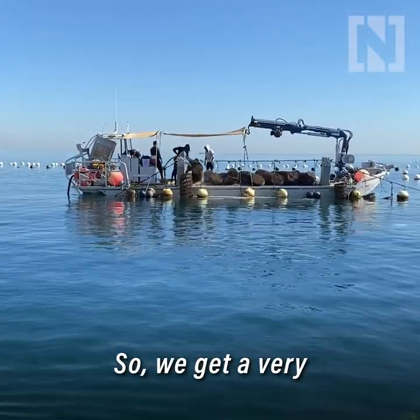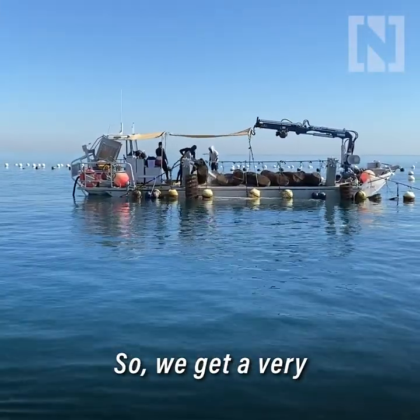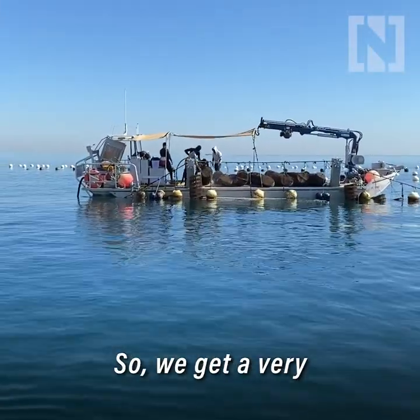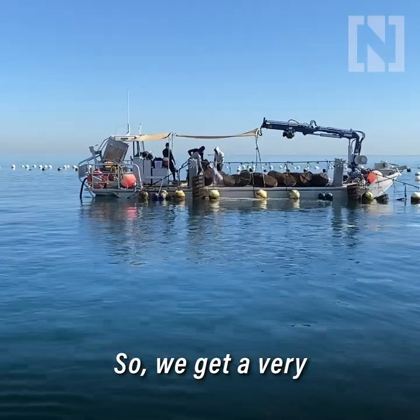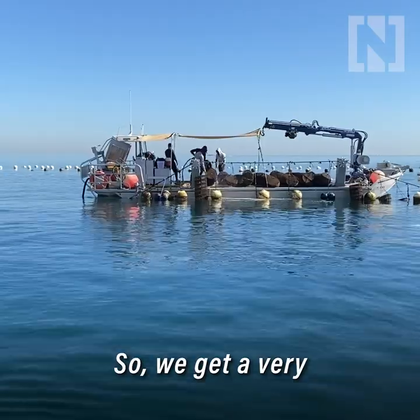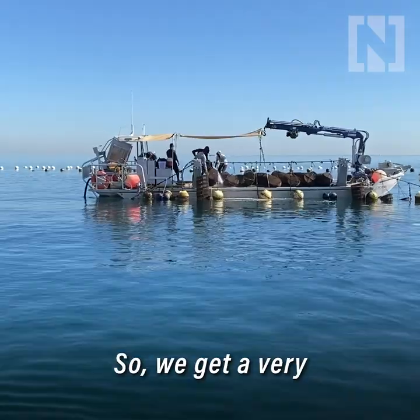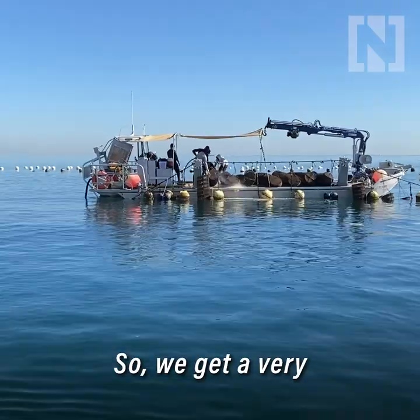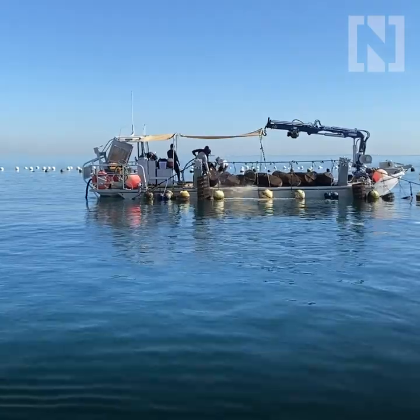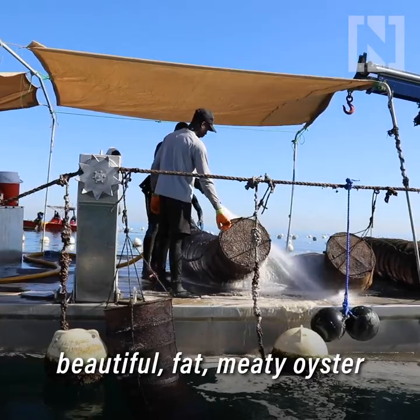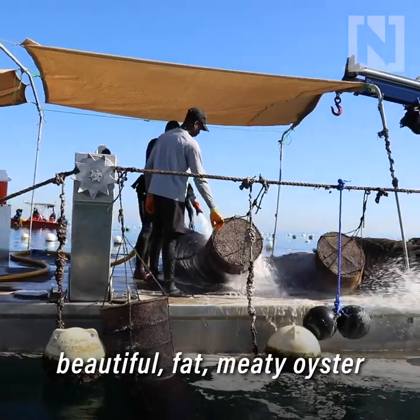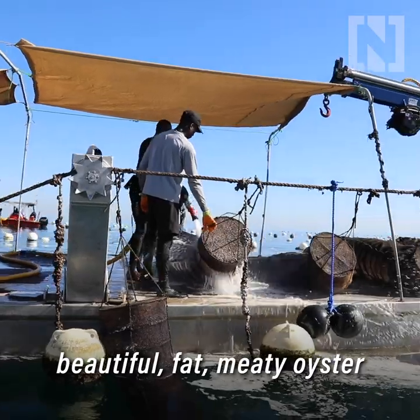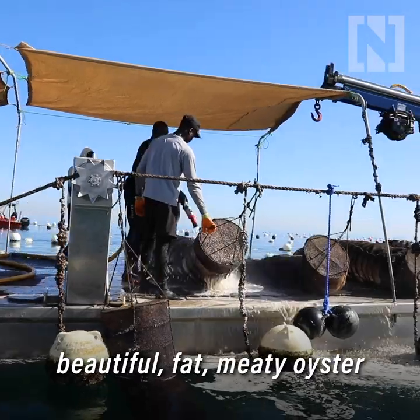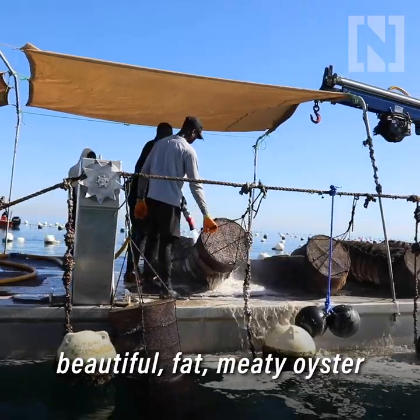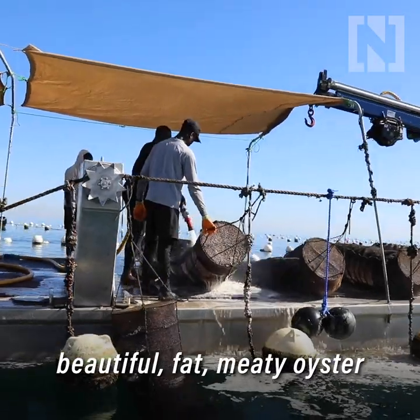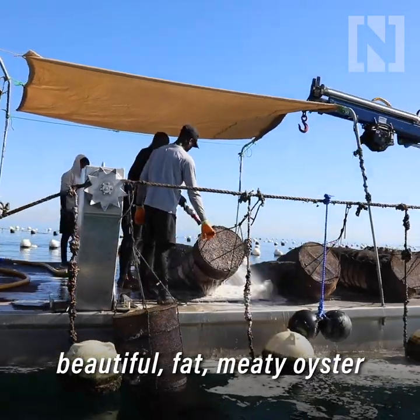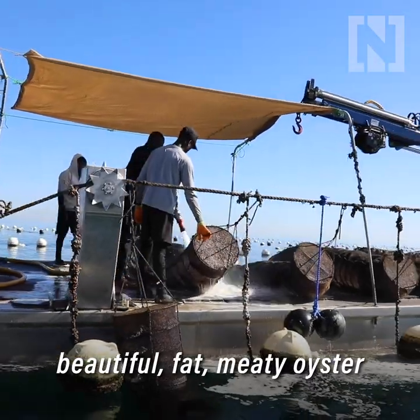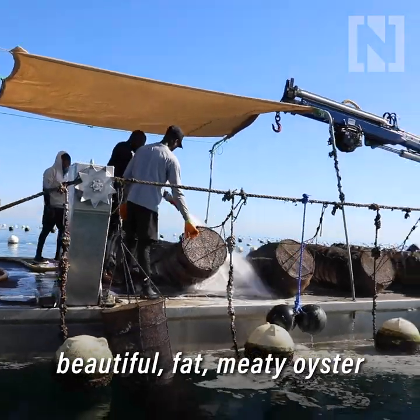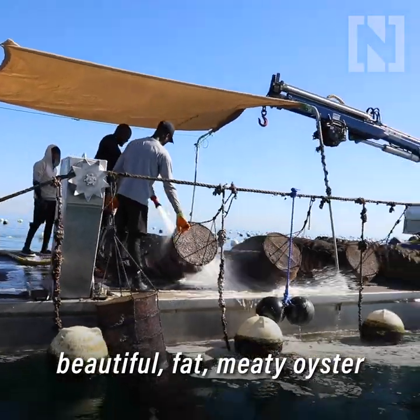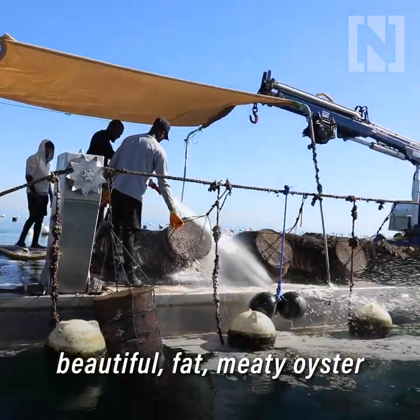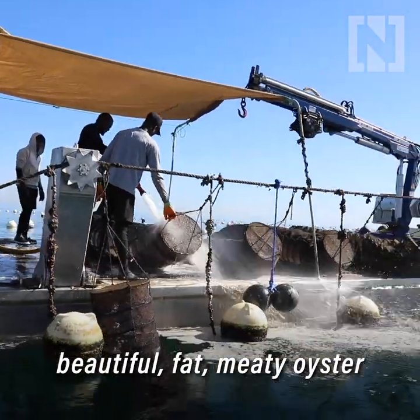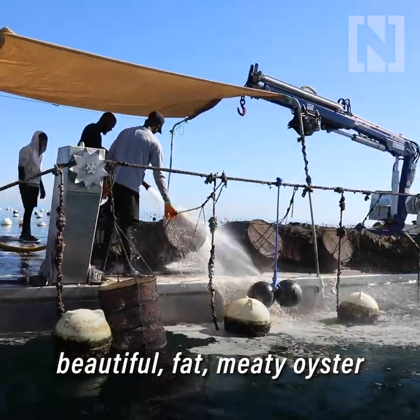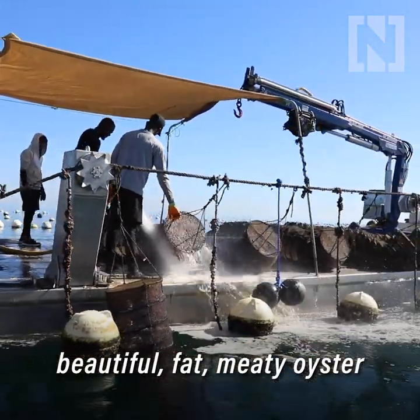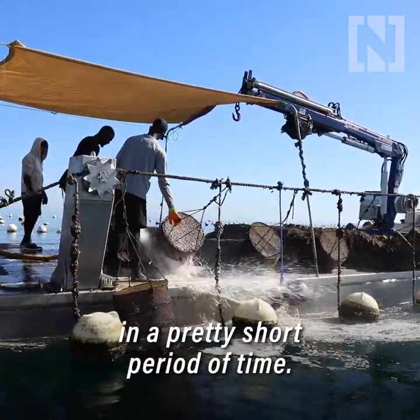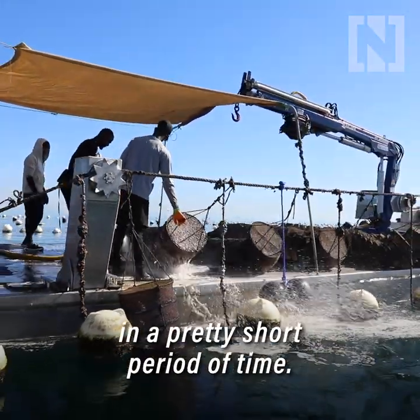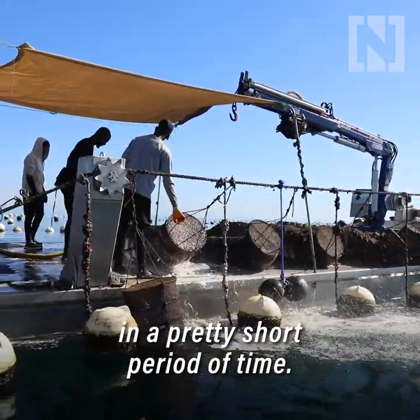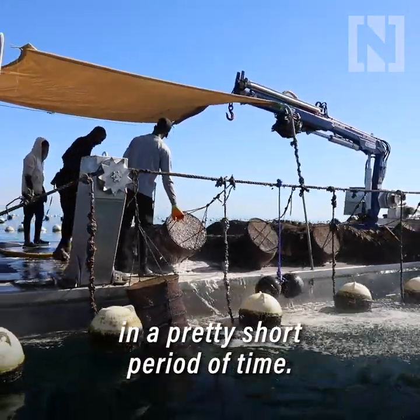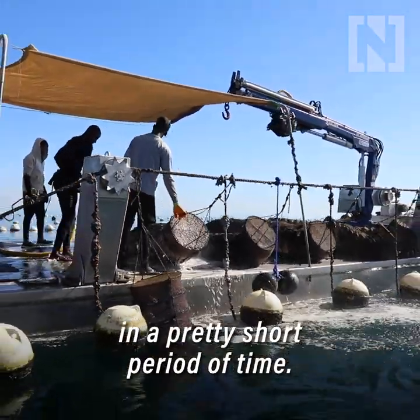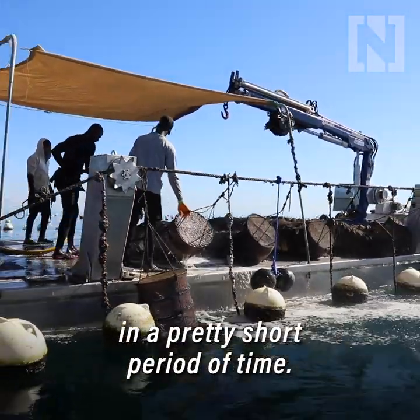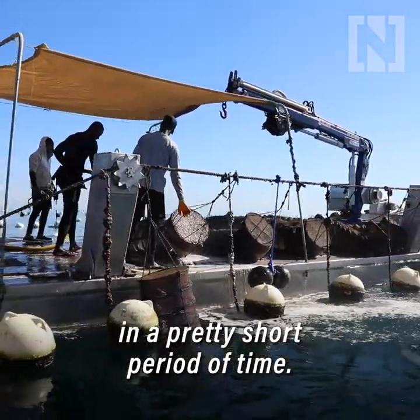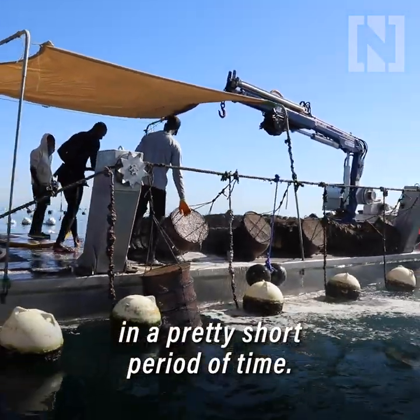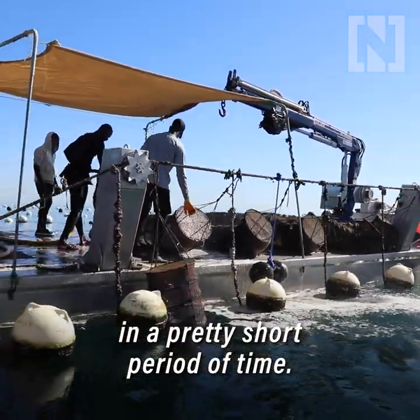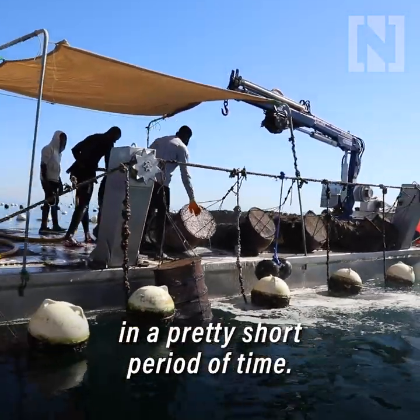So we get a very beautiful, fat, meaty oyster in a pretty short period of time.